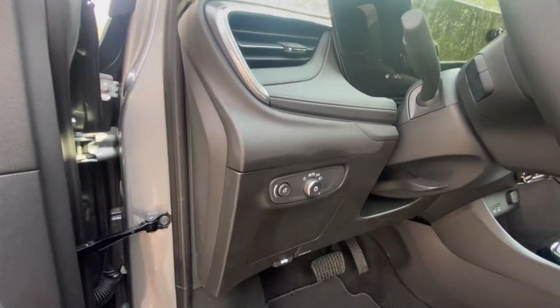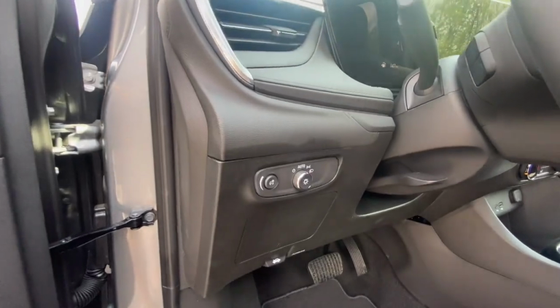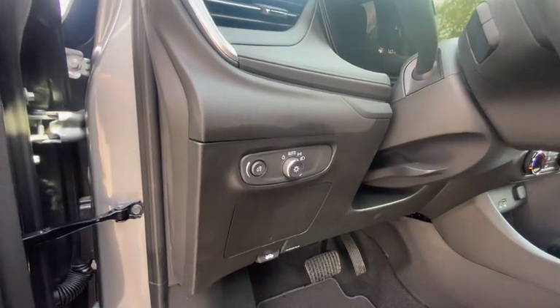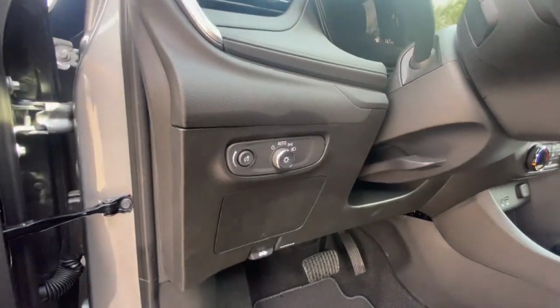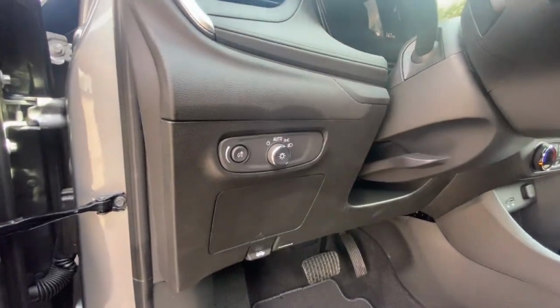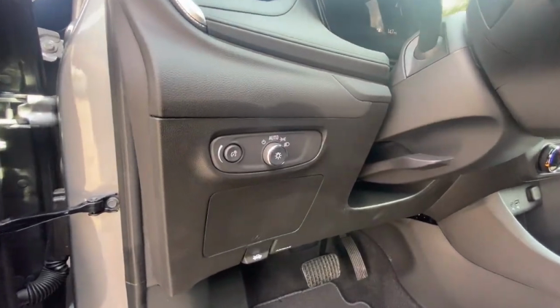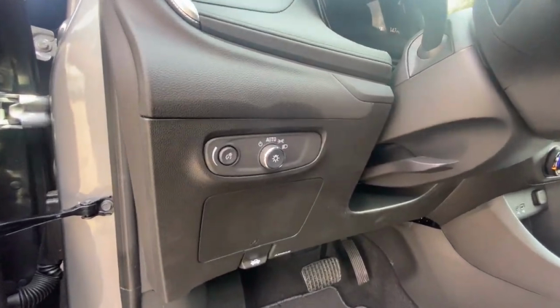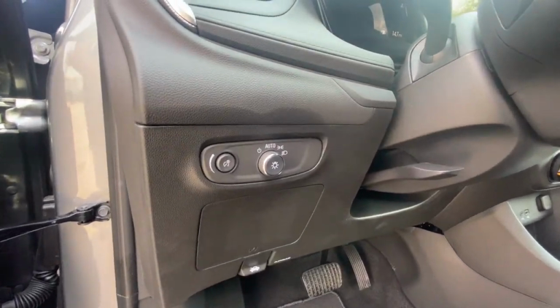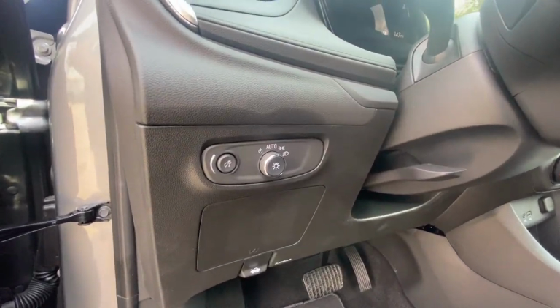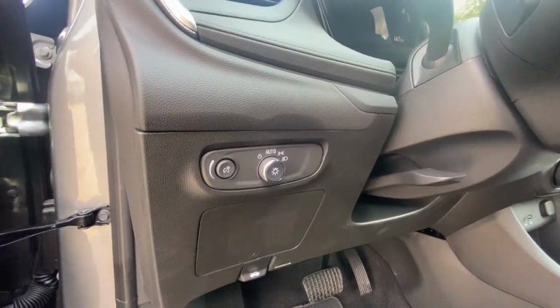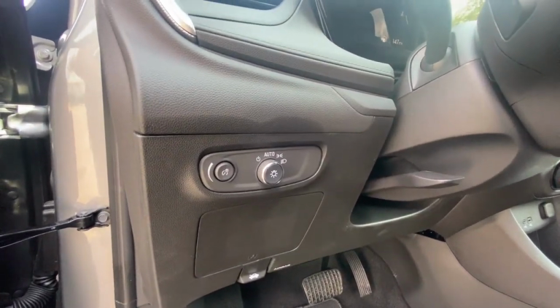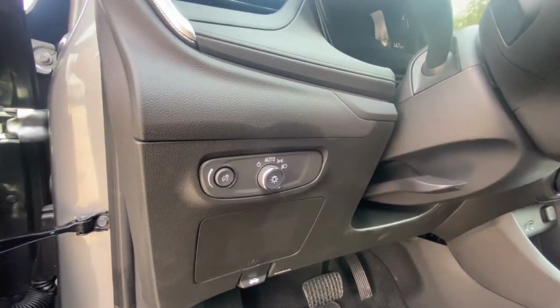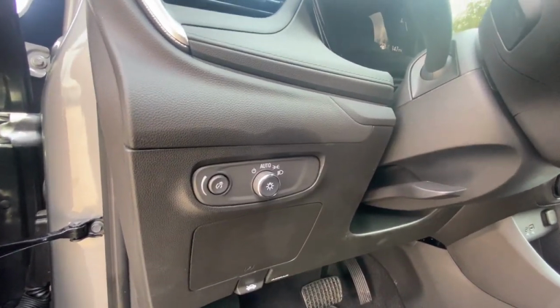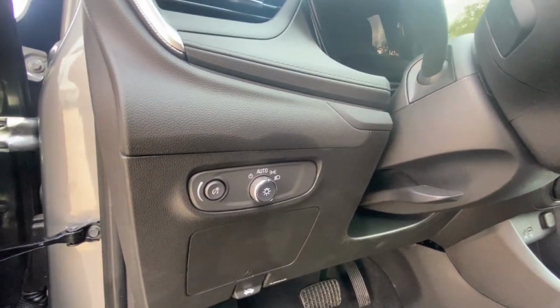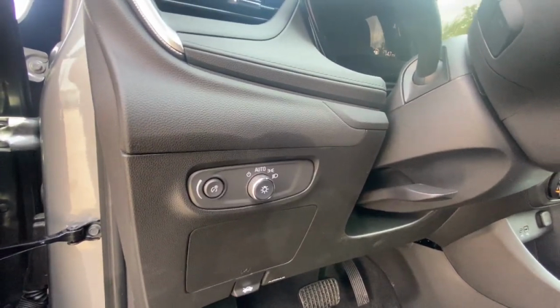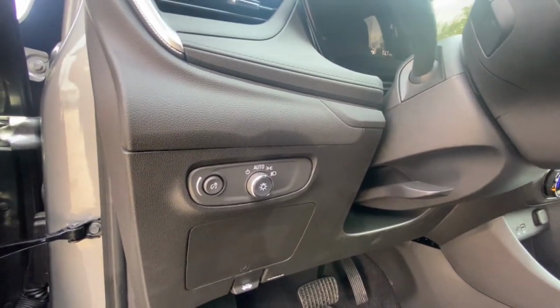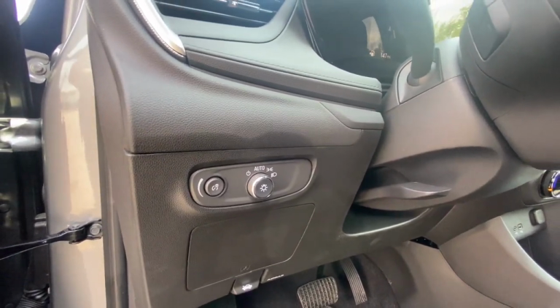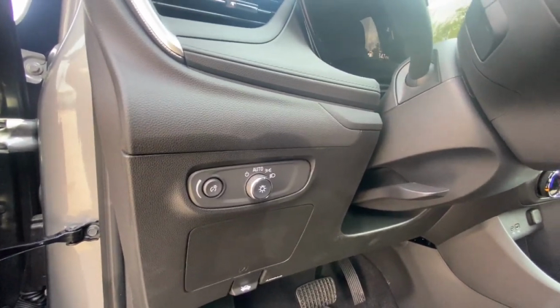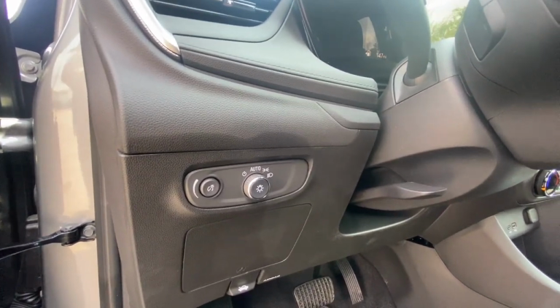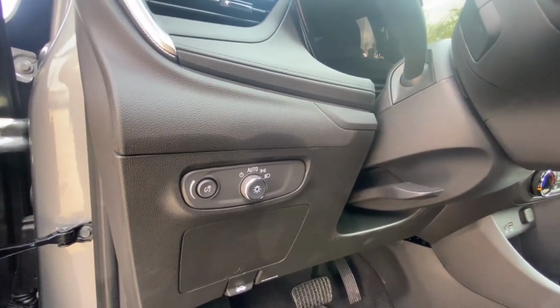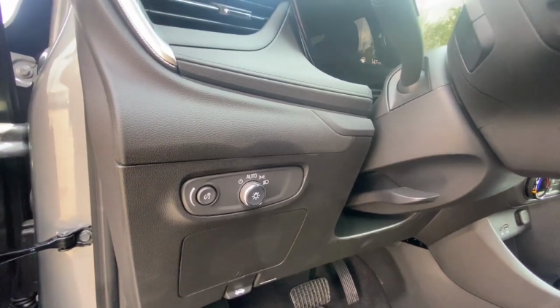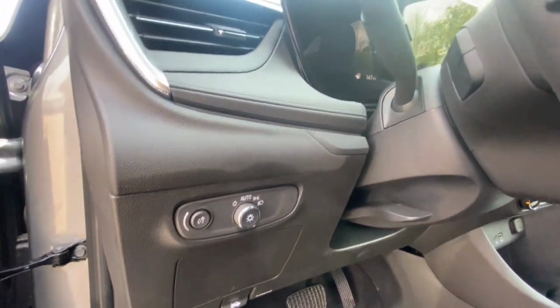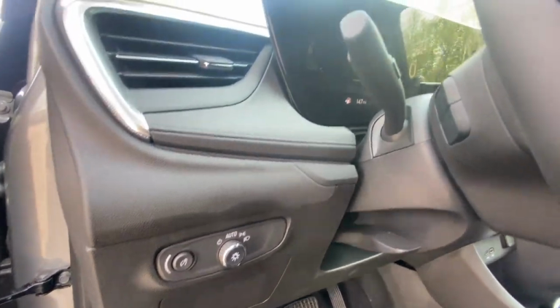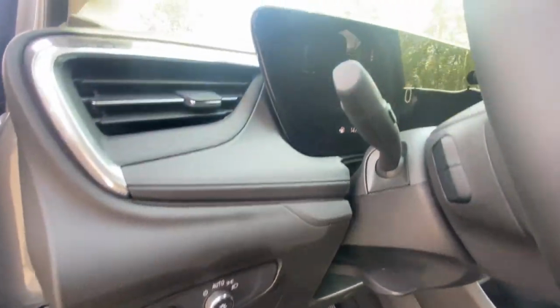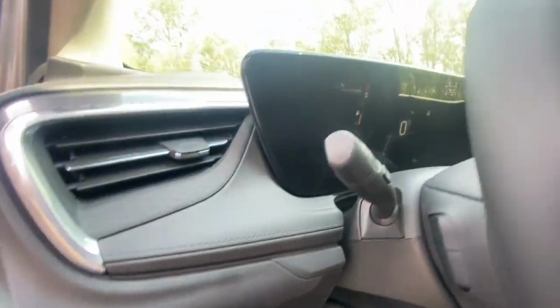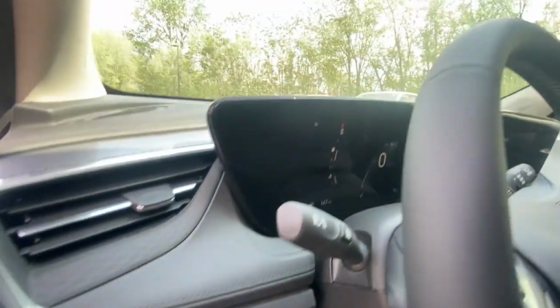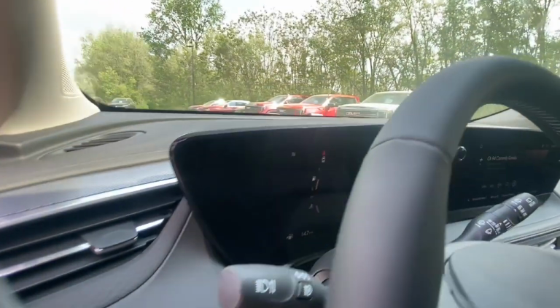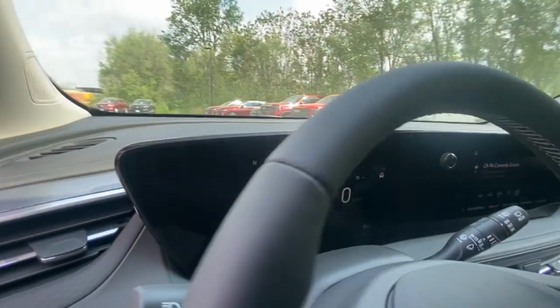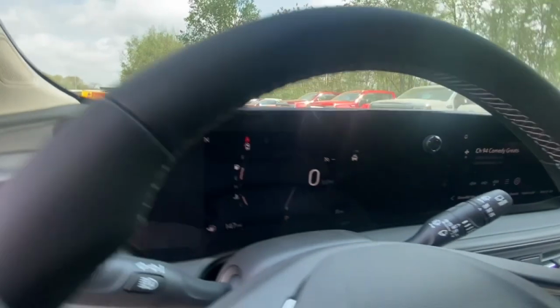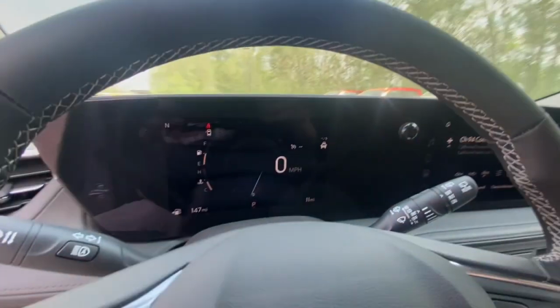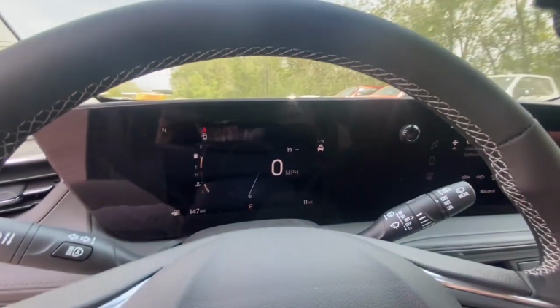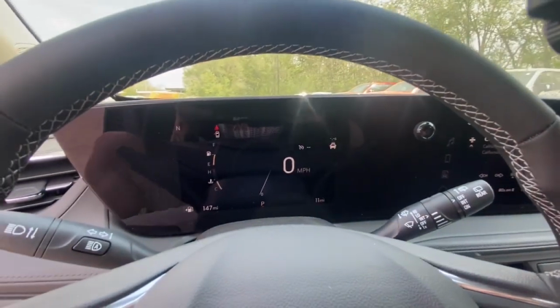Keyless start, backup camera, heated mirrors, satellite radio, and rear AC.